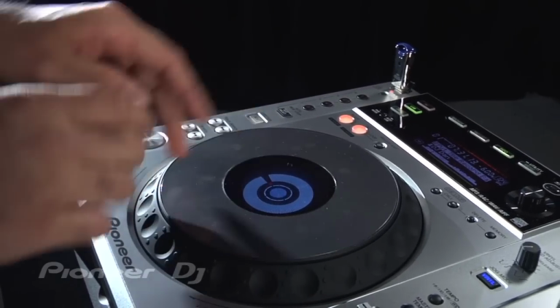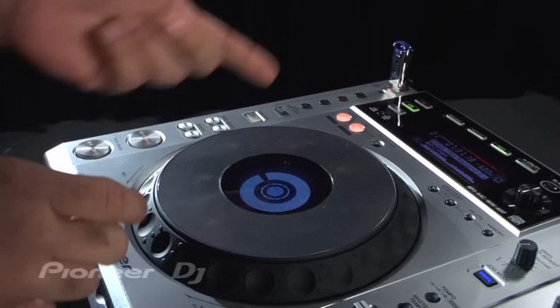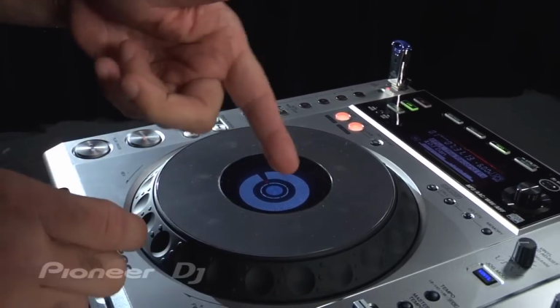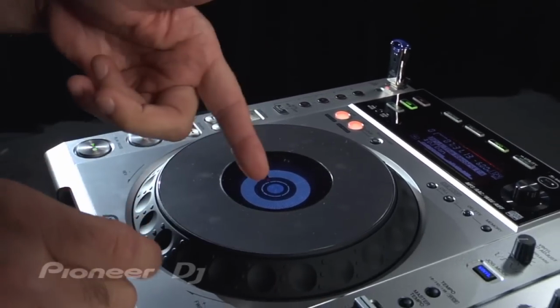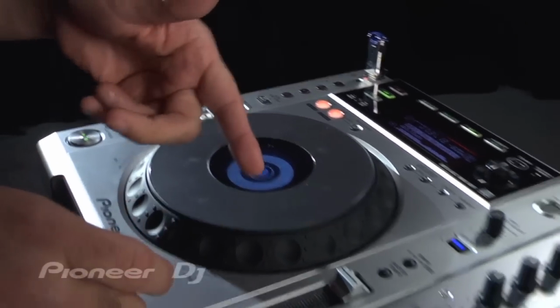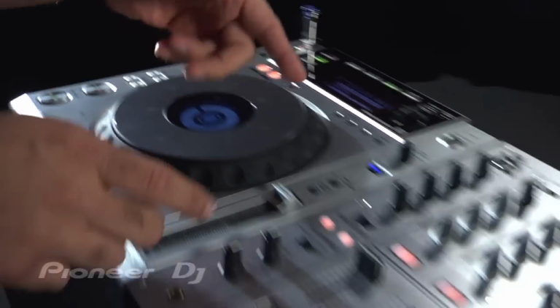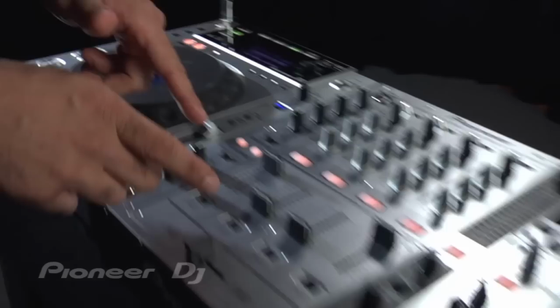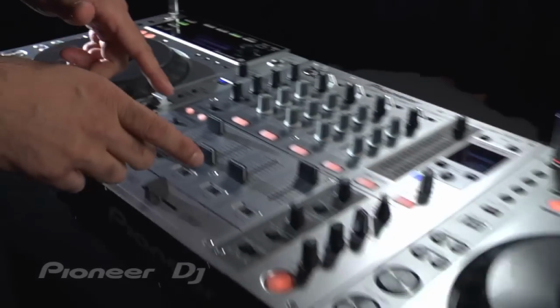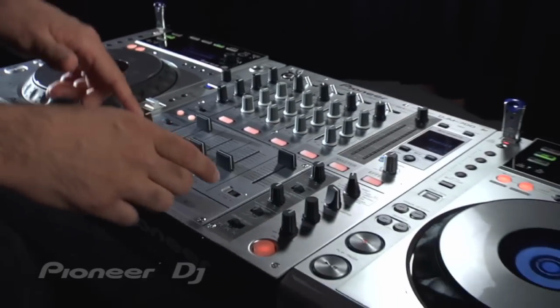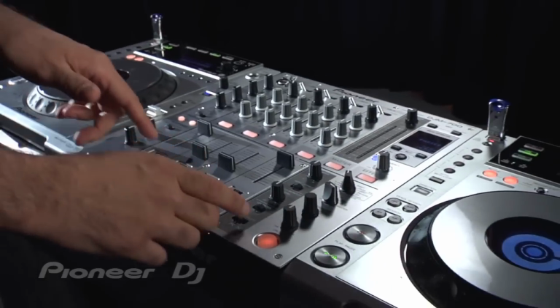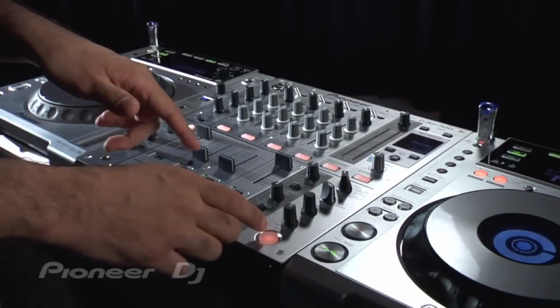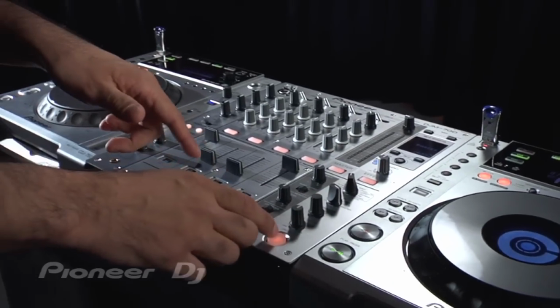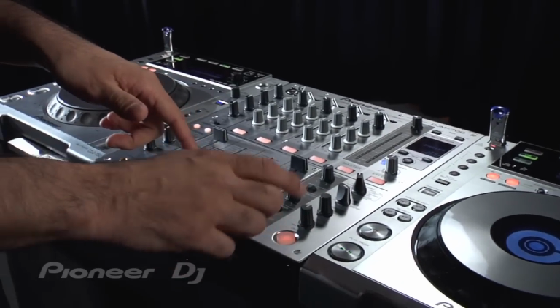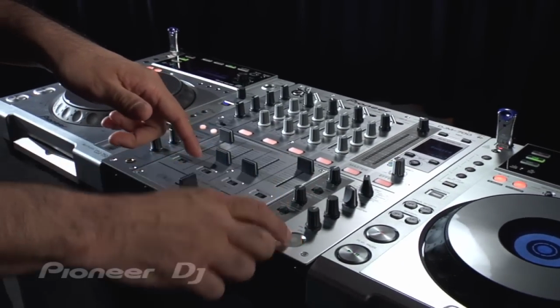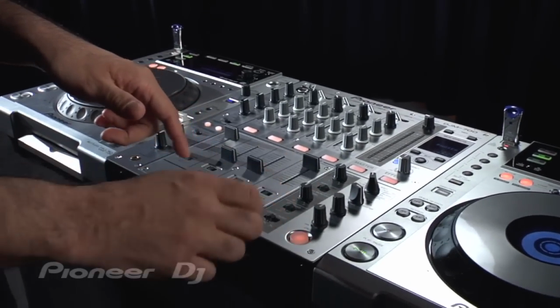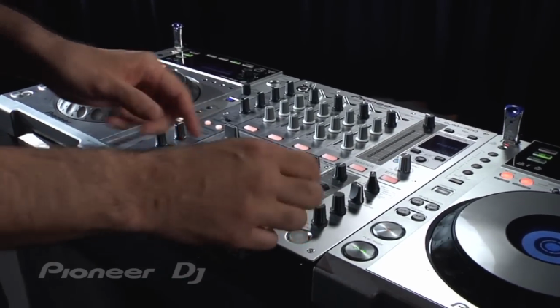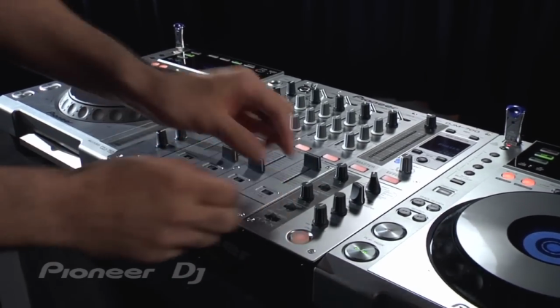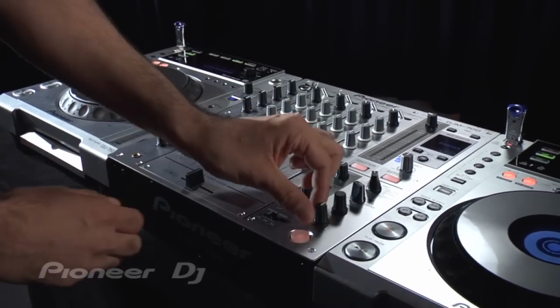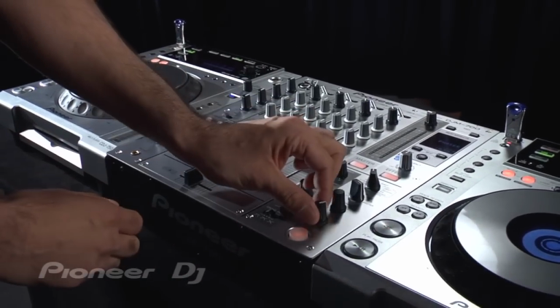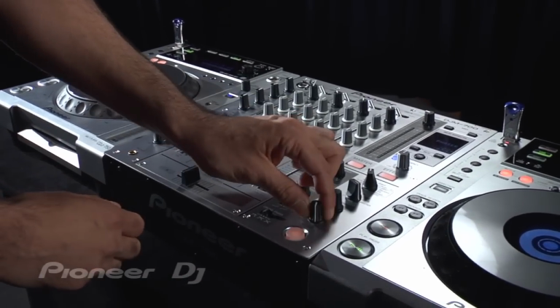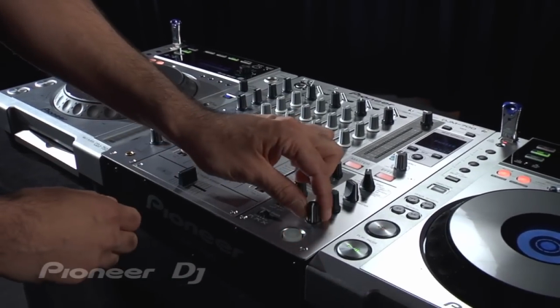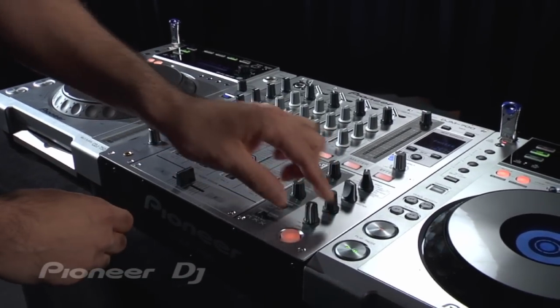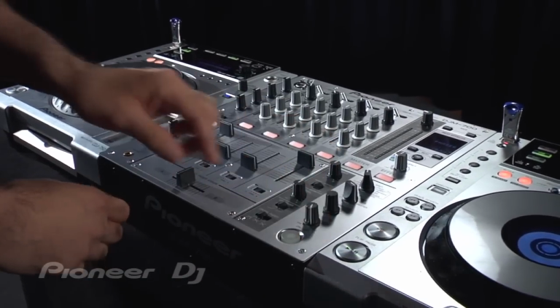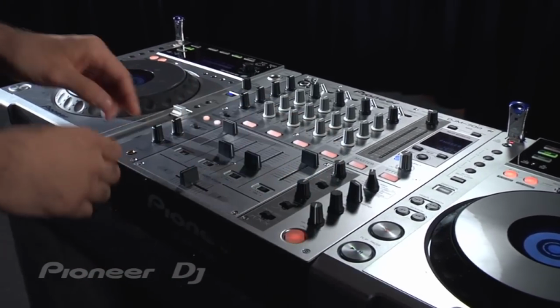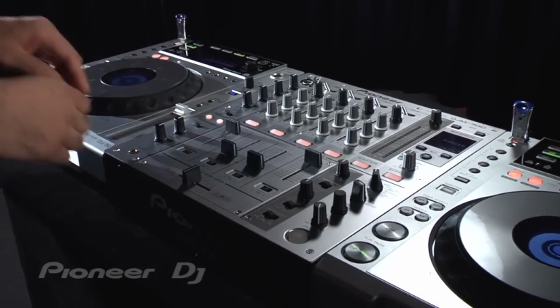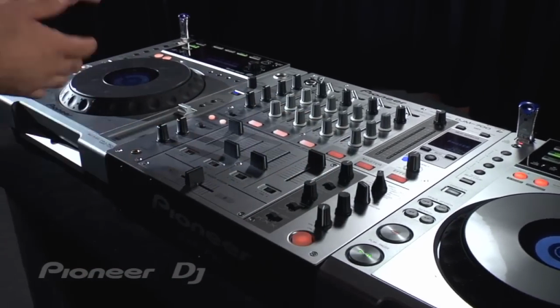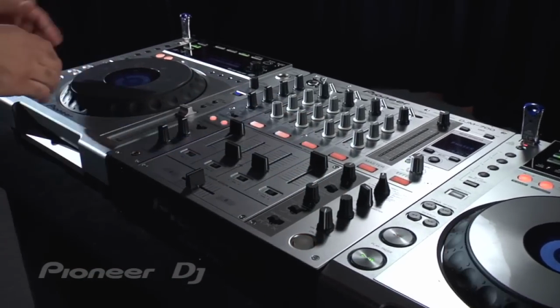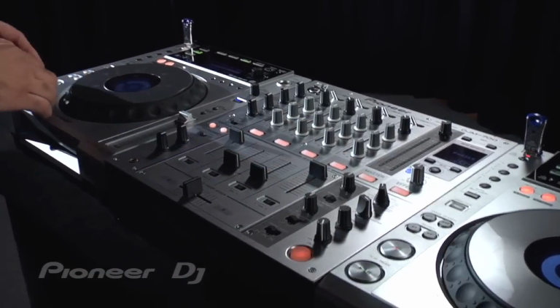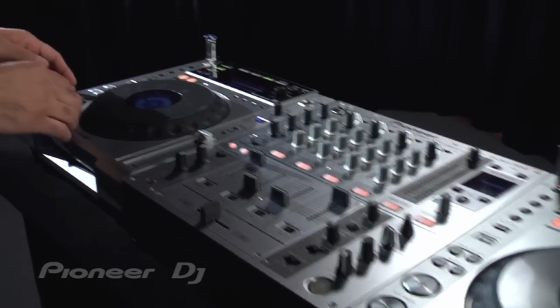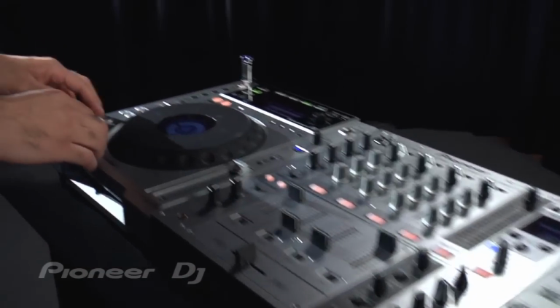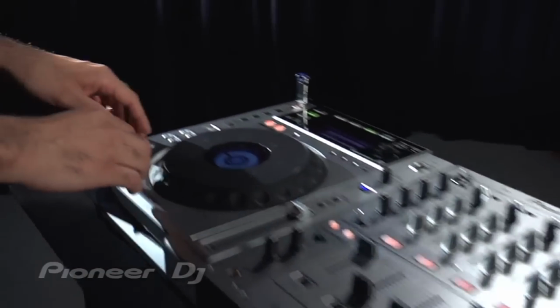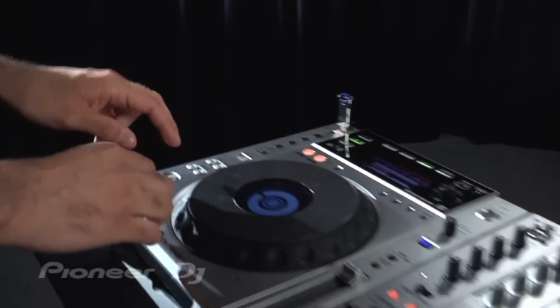Now I'm going to show you what it sounds like when you add the phaser over it. So you just turn on the phaser, maximum depth and level, and then just create some rhythmic patterns with that.